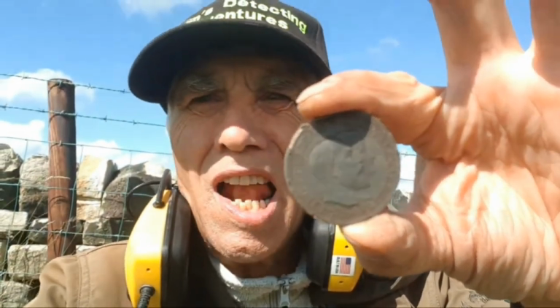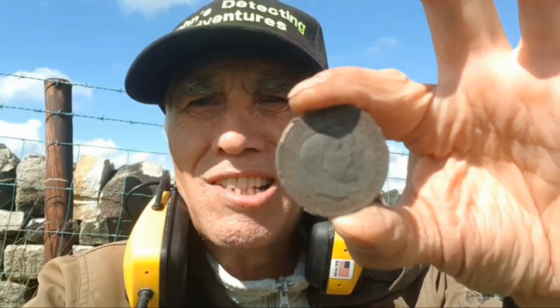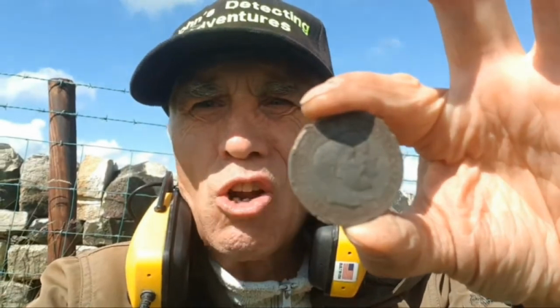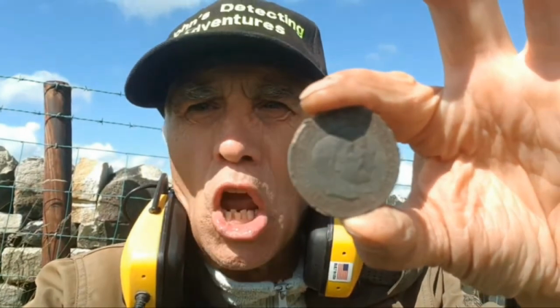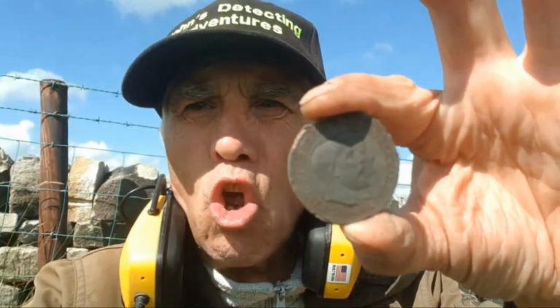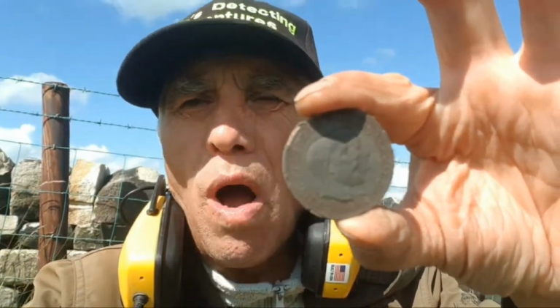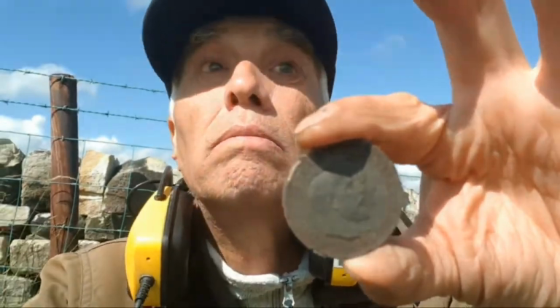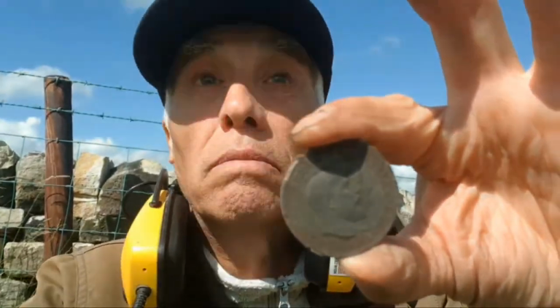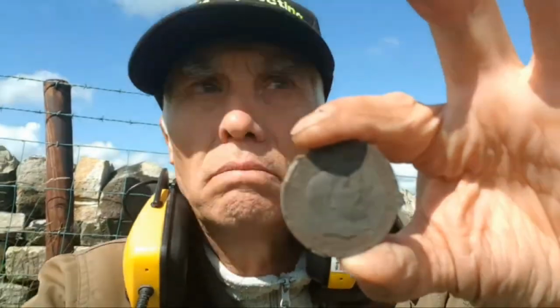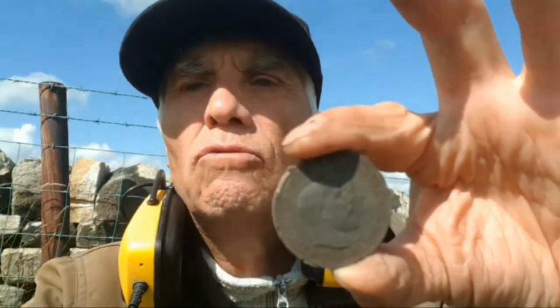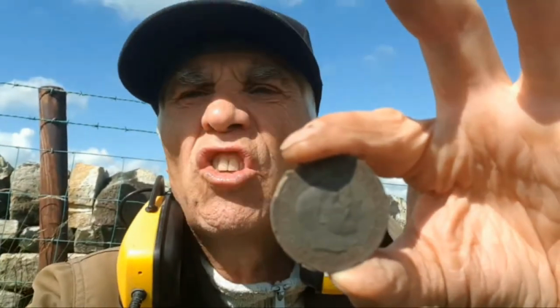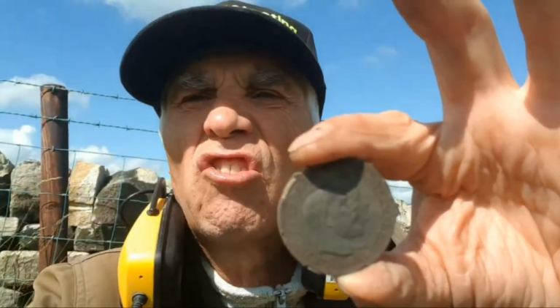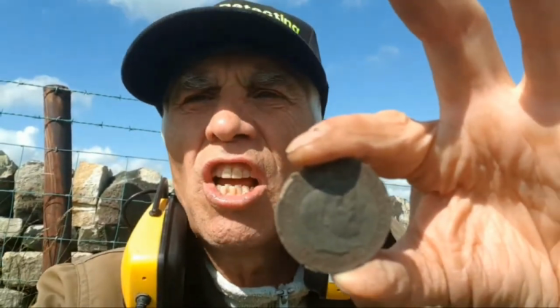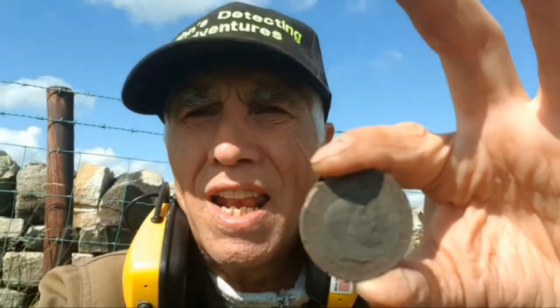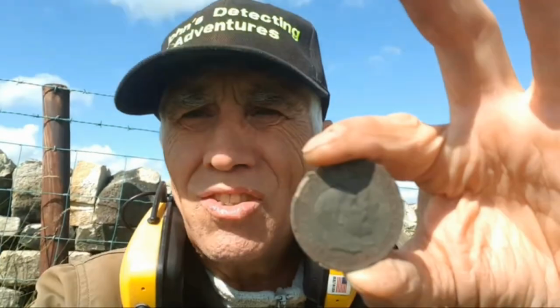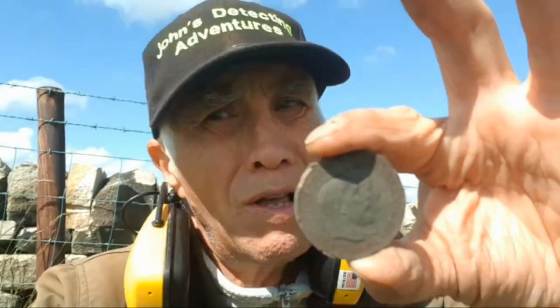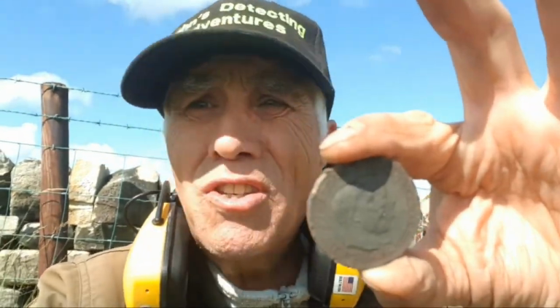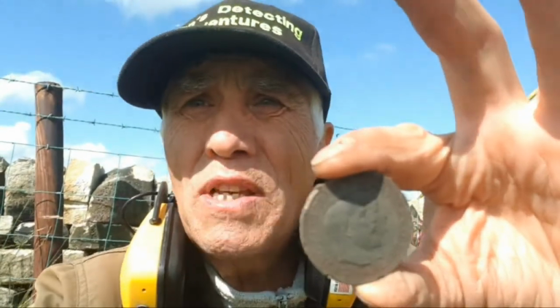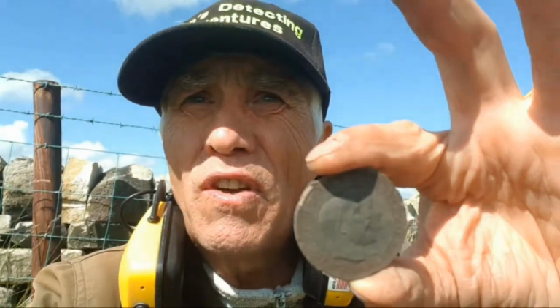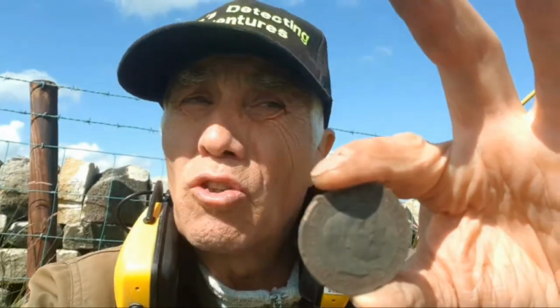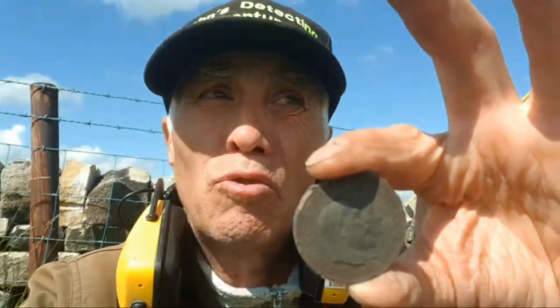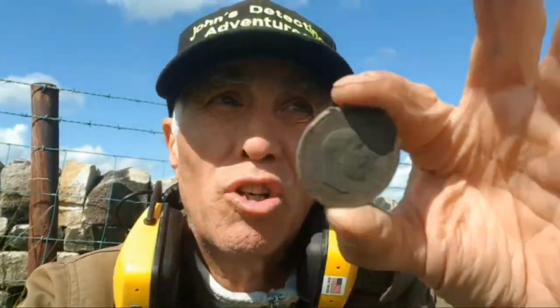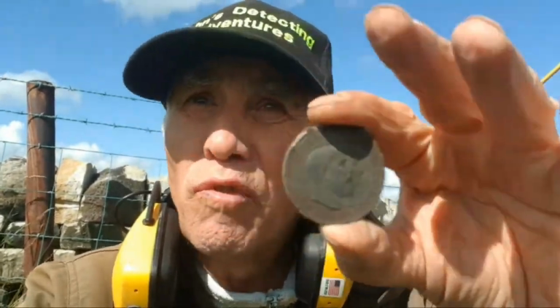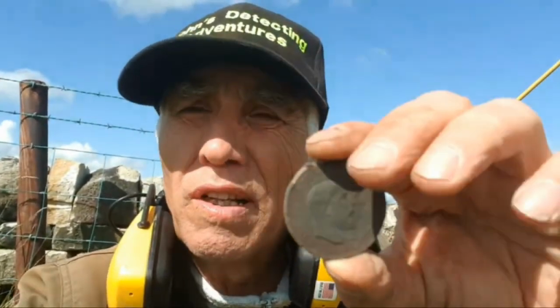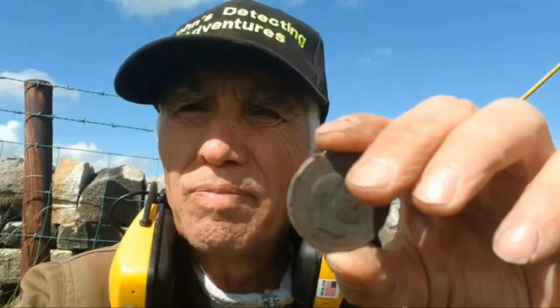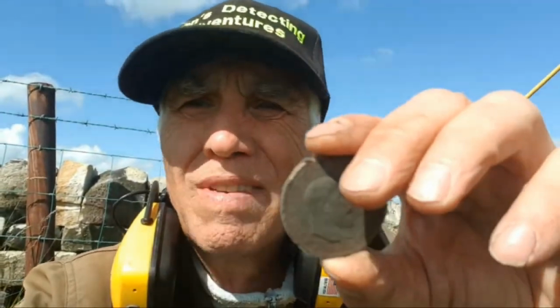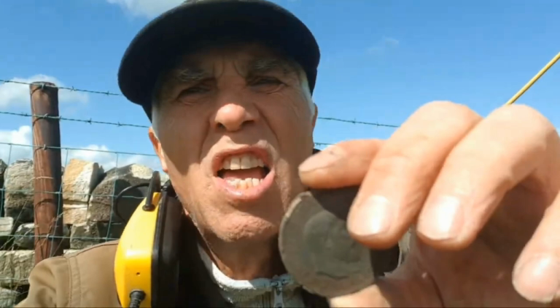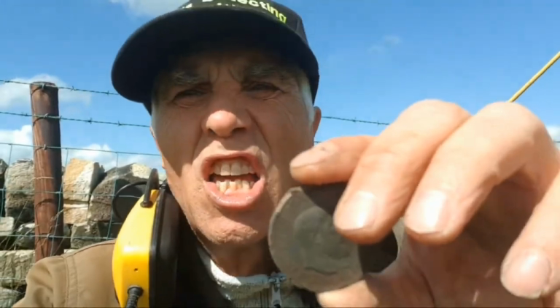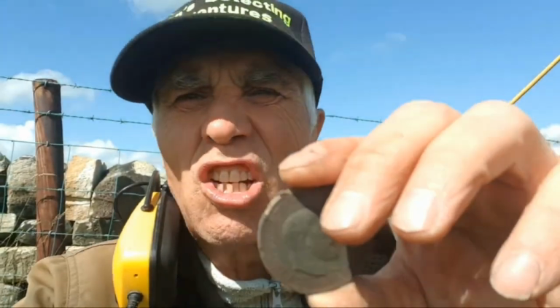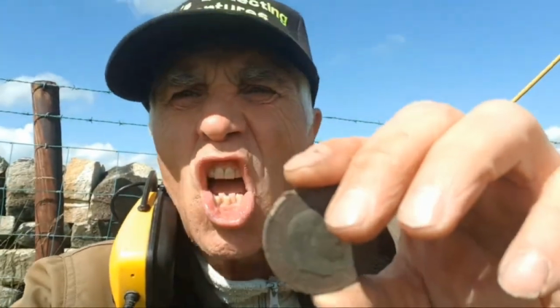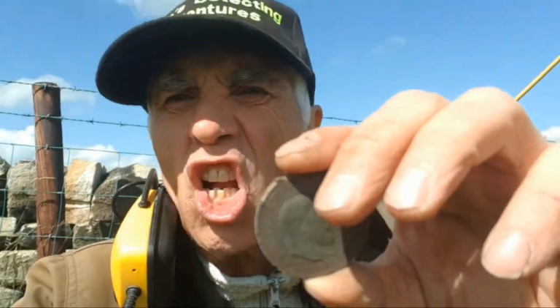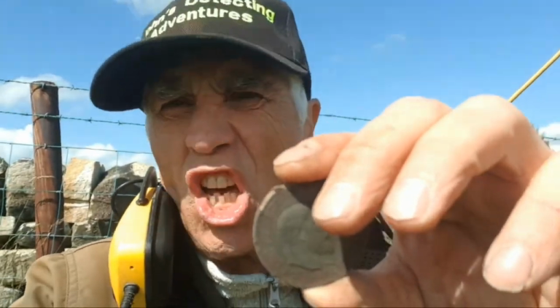Let's continue detecting and let's see what else is in this field because we're in a new field. Catch you later!